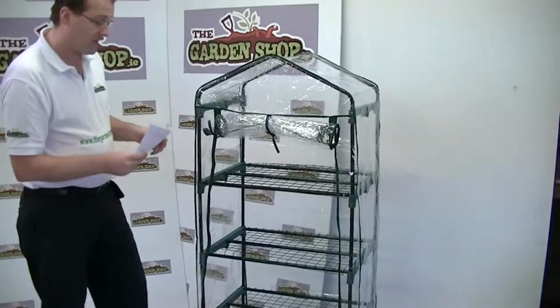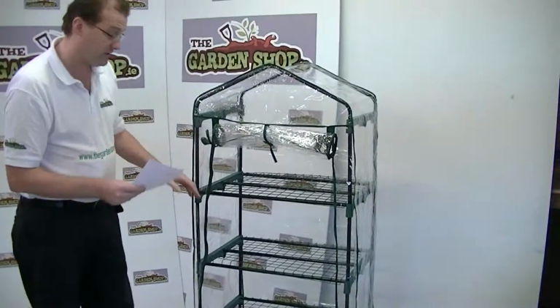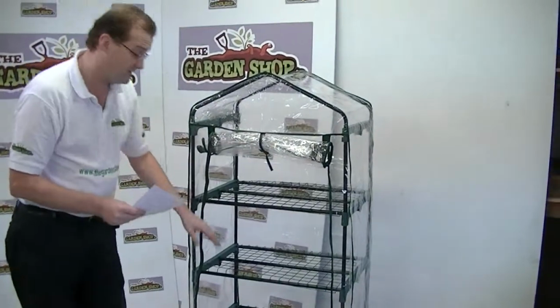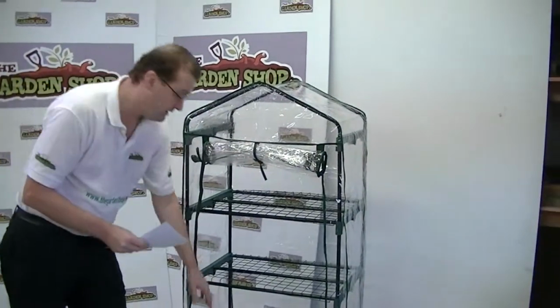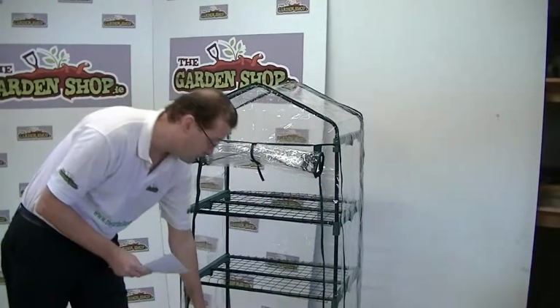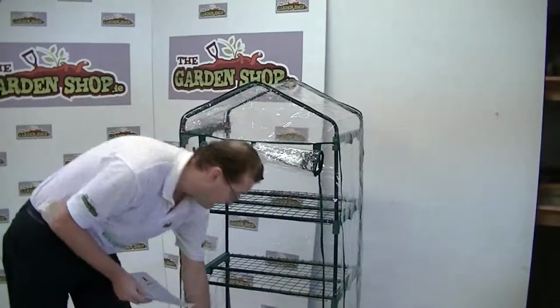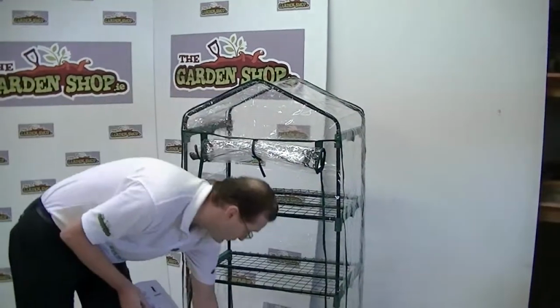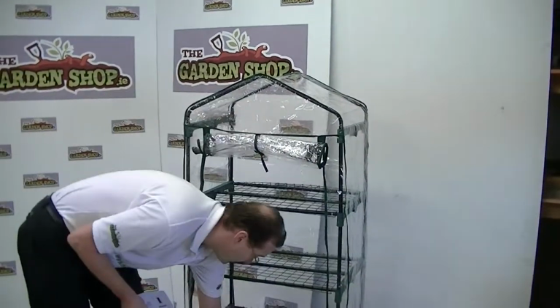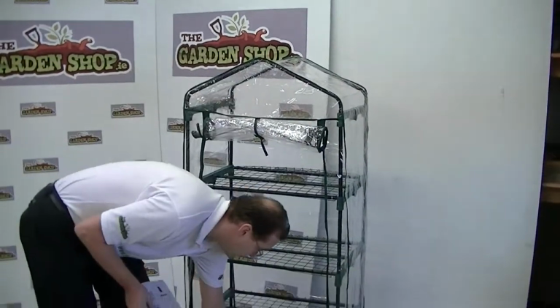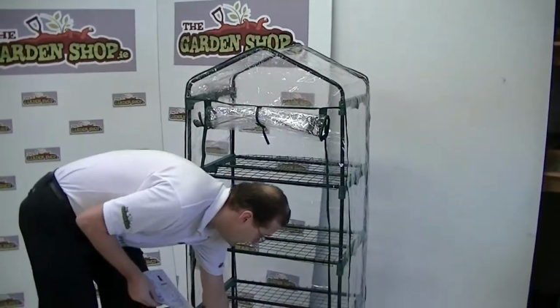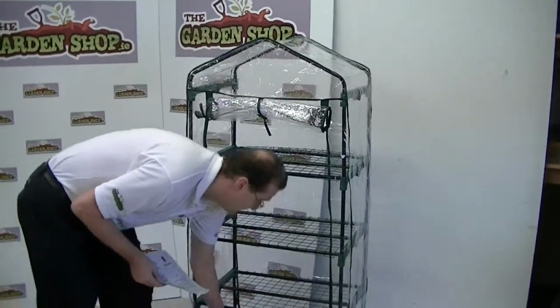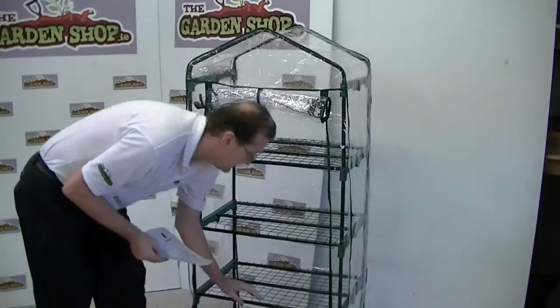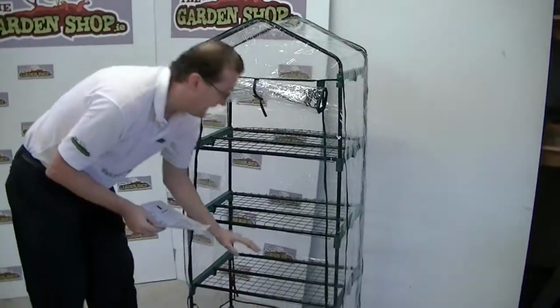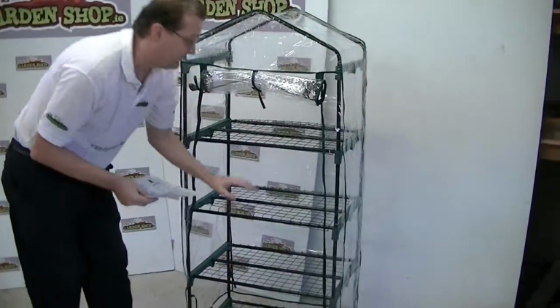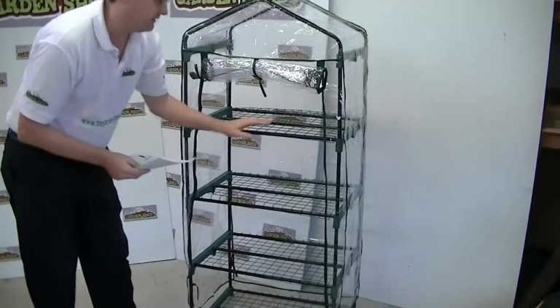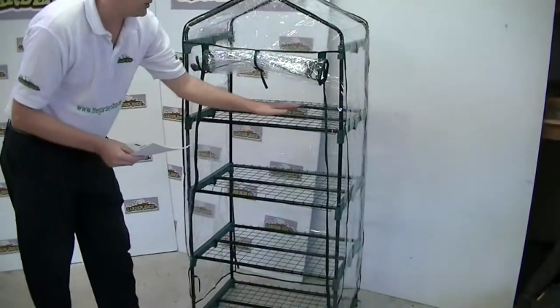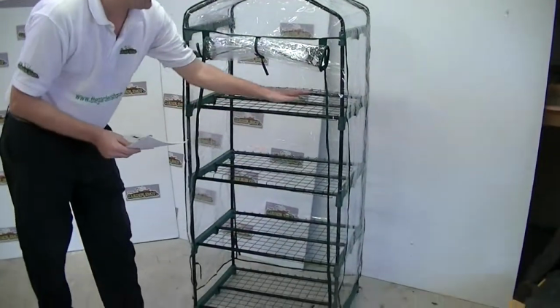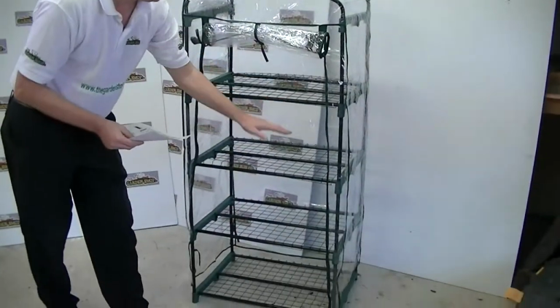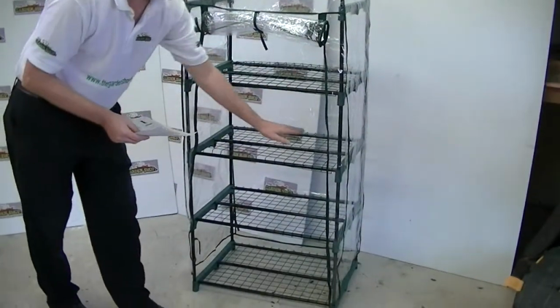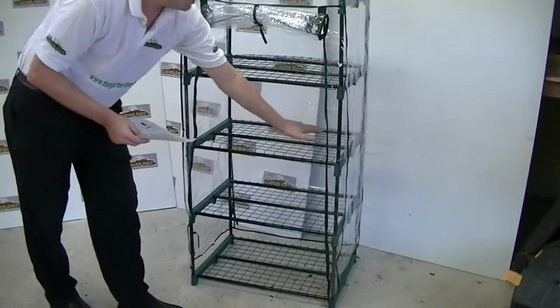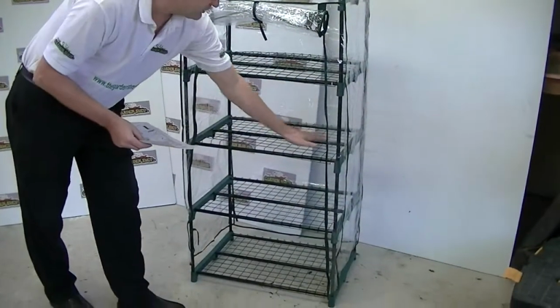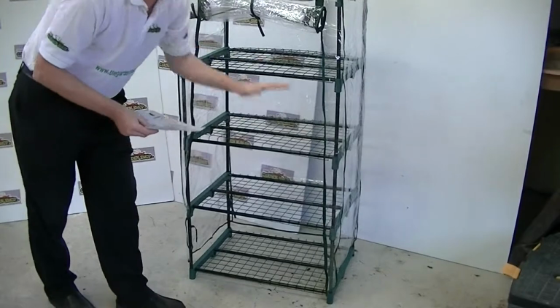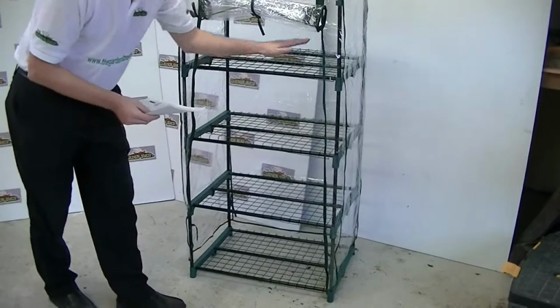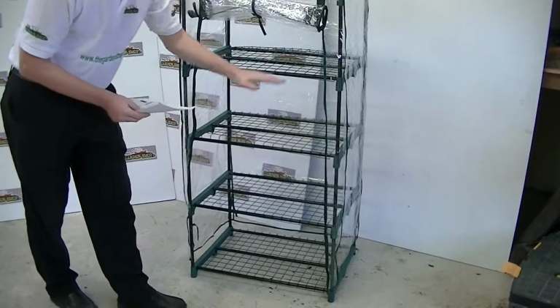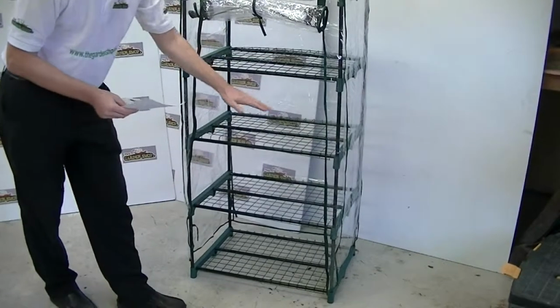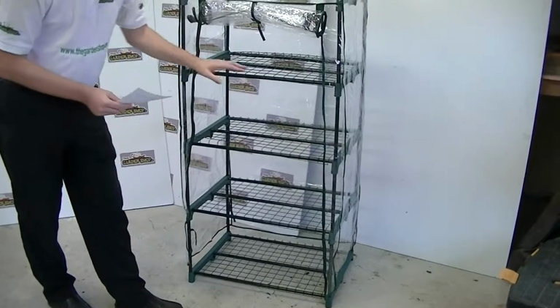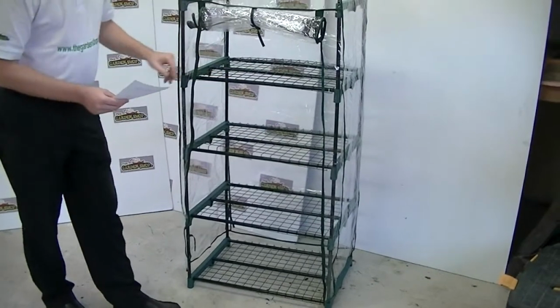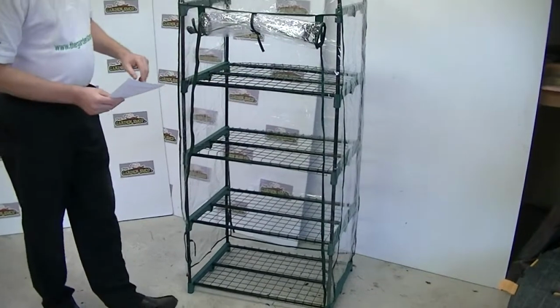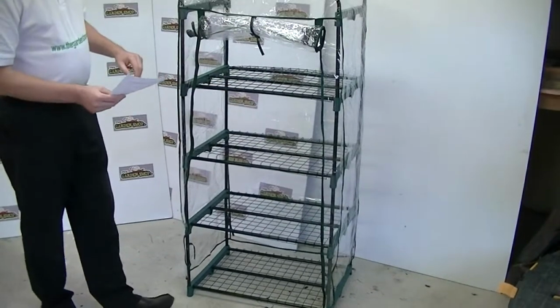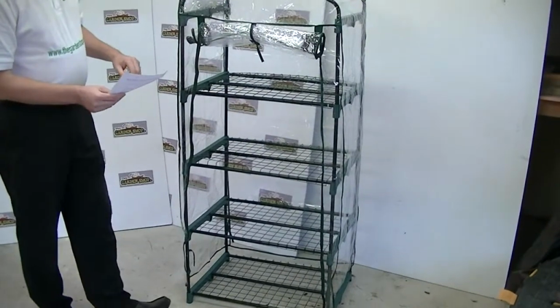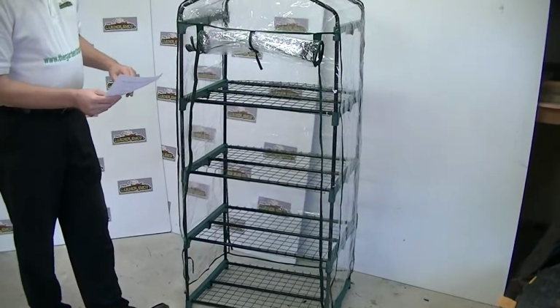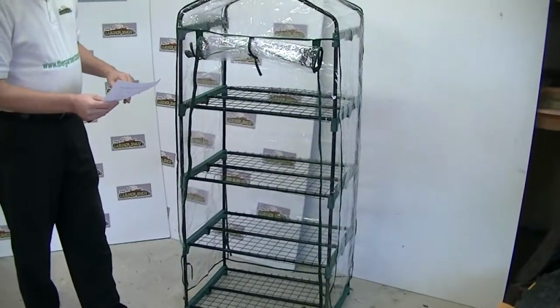As you can see here there are four shelves, and the shelves can be adjusted at different heights to accommodate different plant growth.